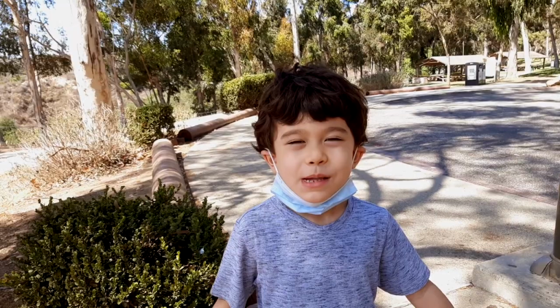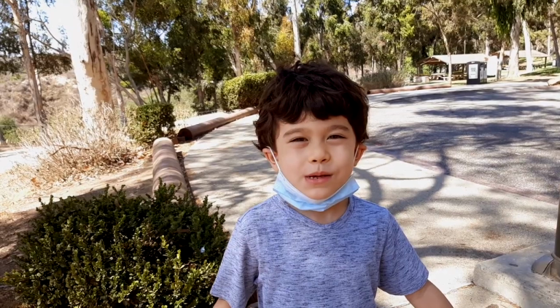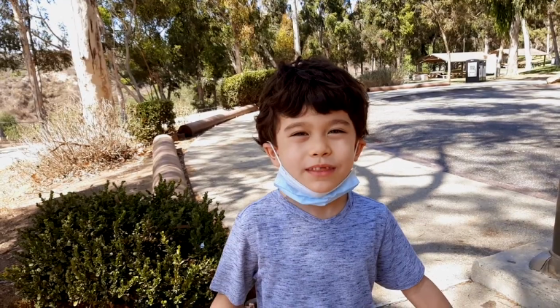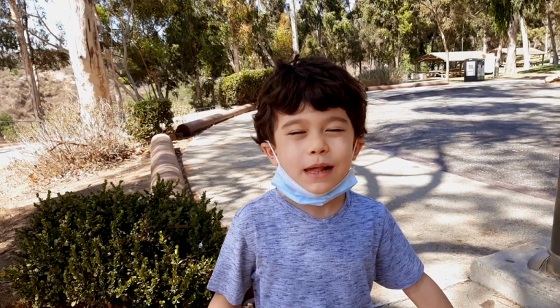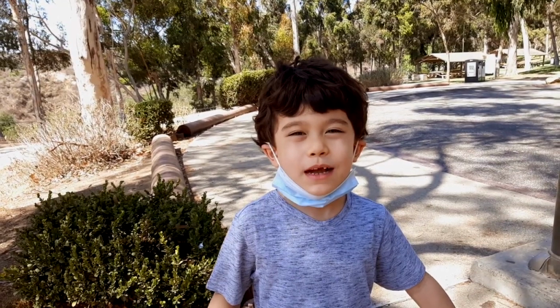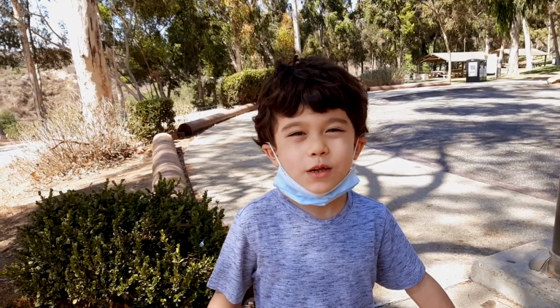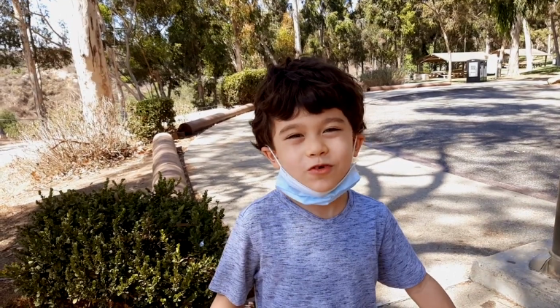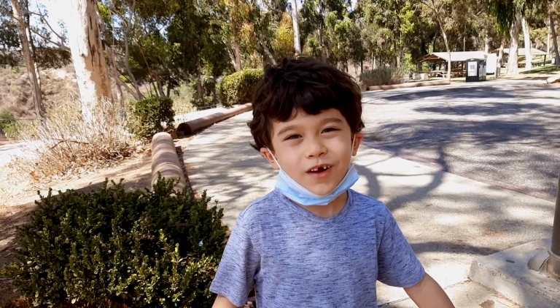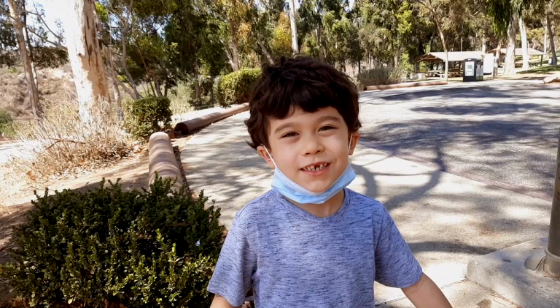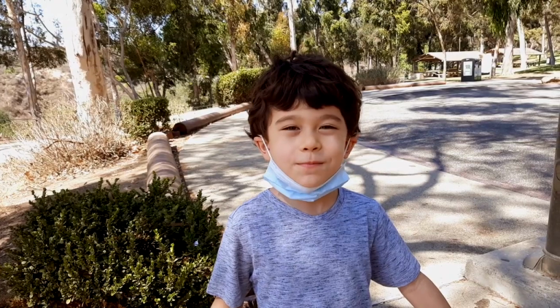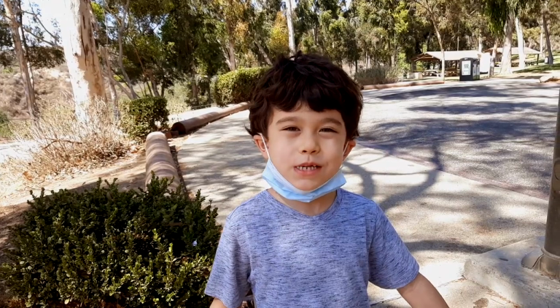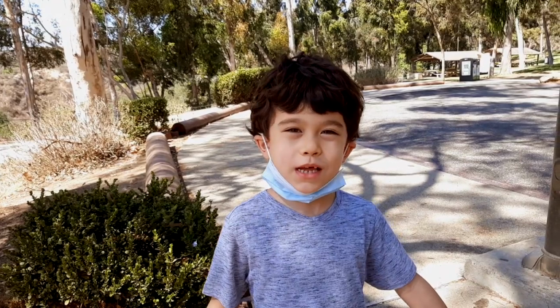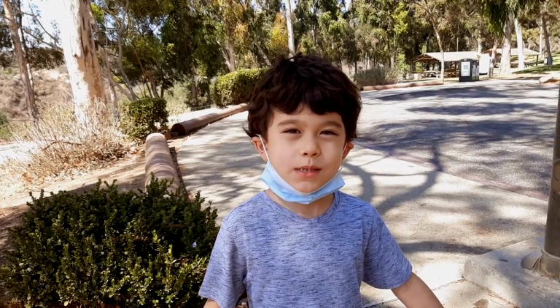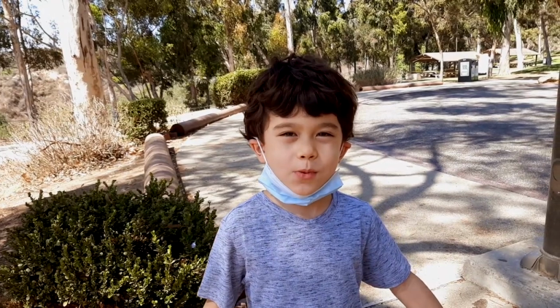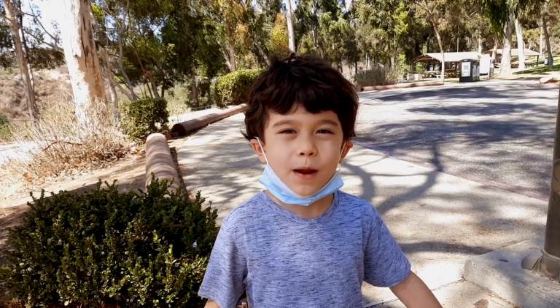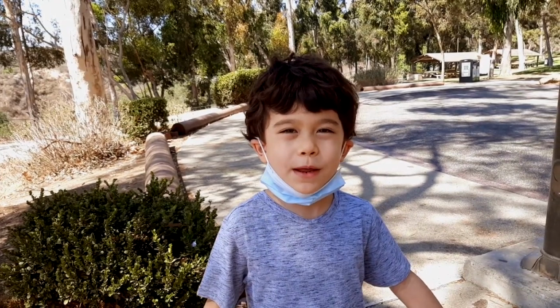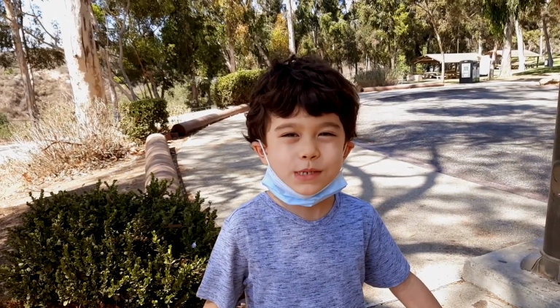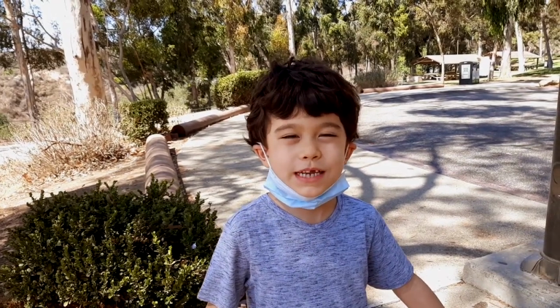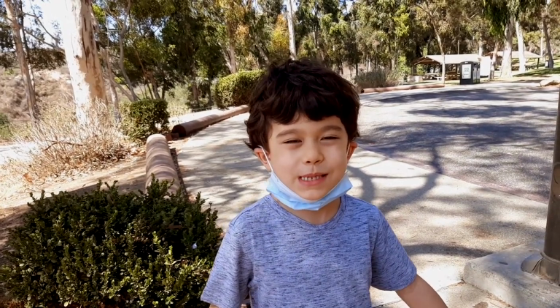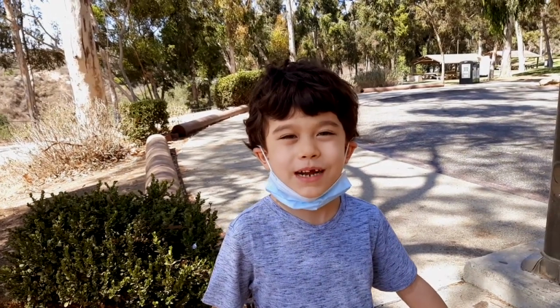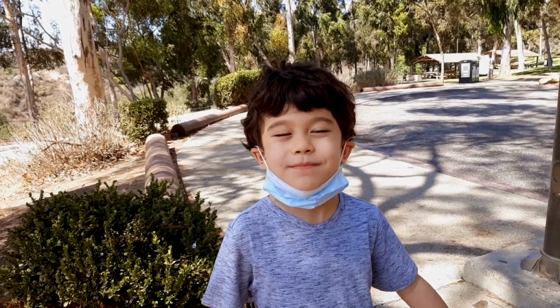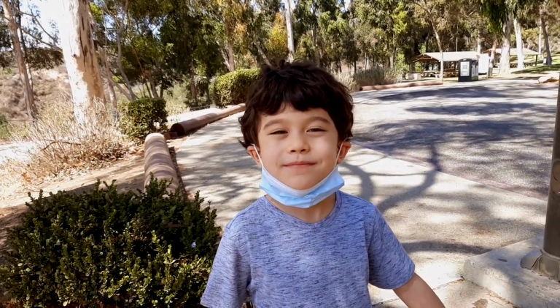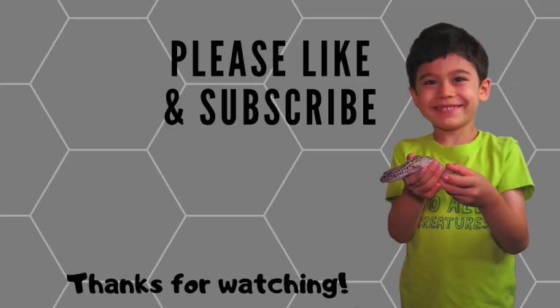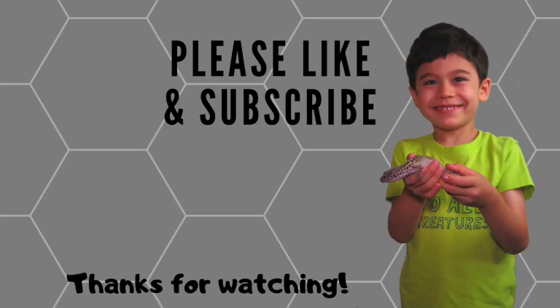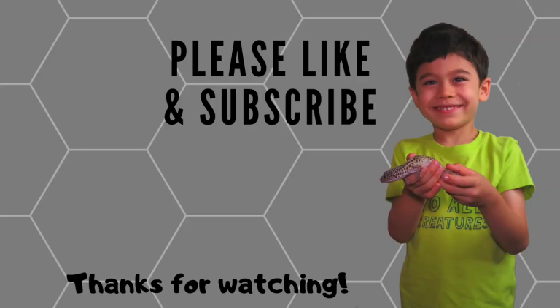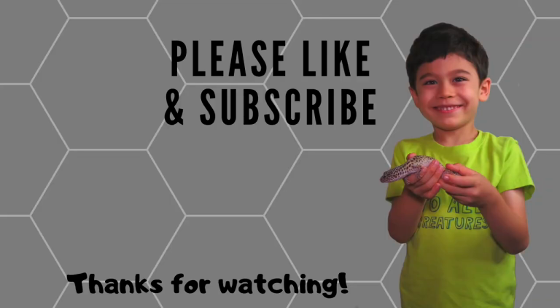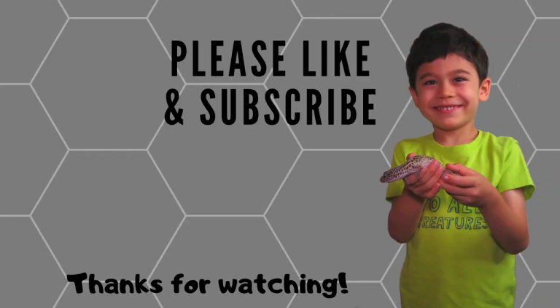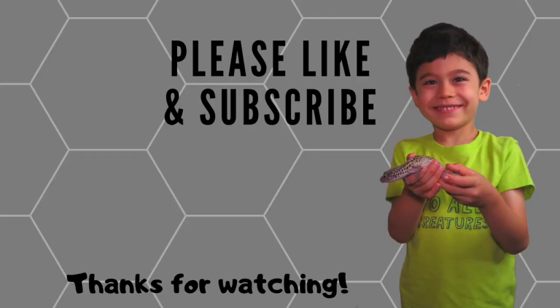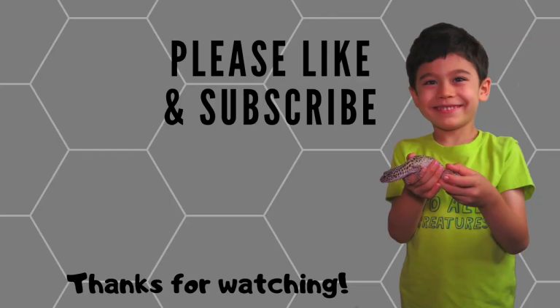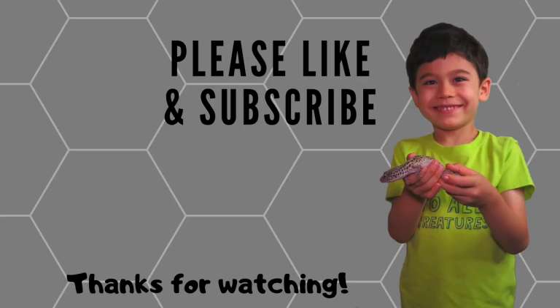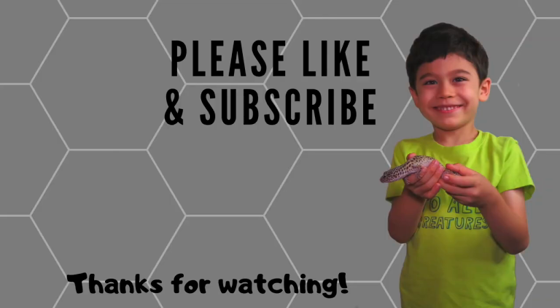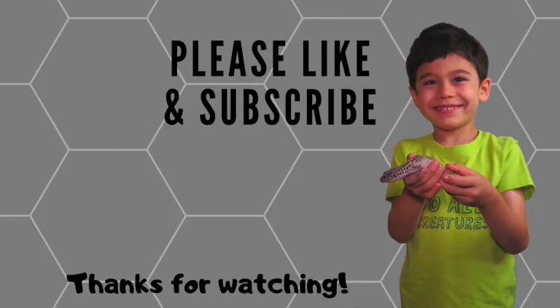Thanks guys so much for watching — please like and subscribe and we'll see you next time. Bye!